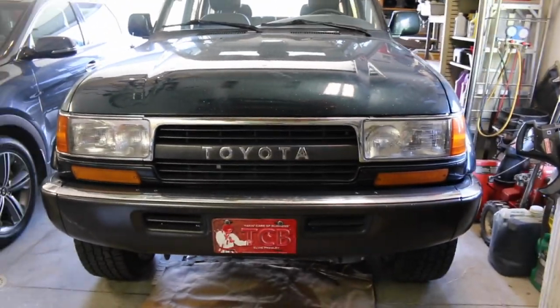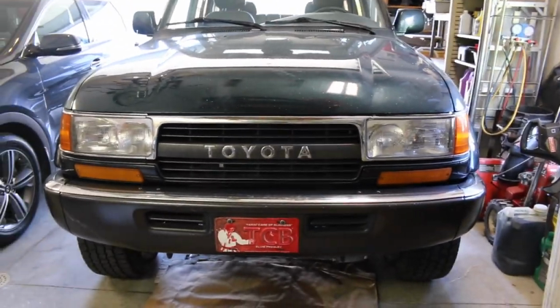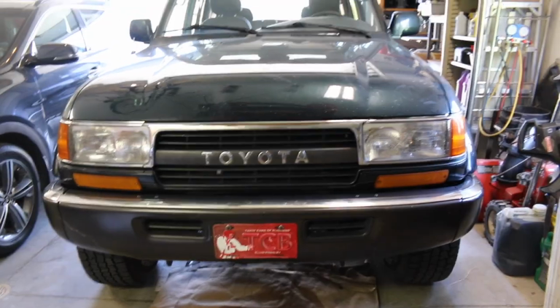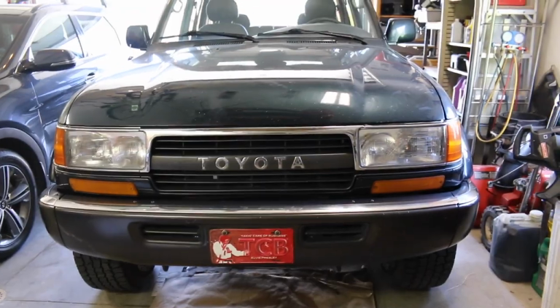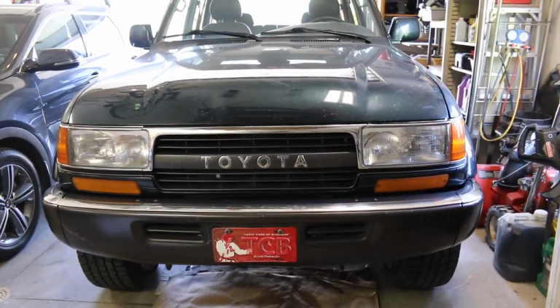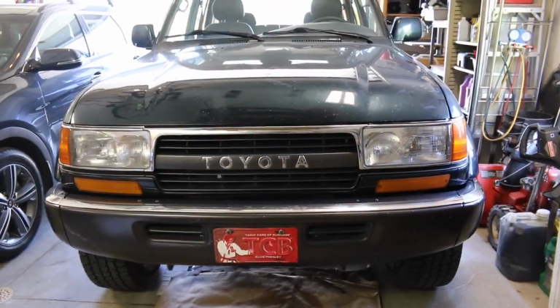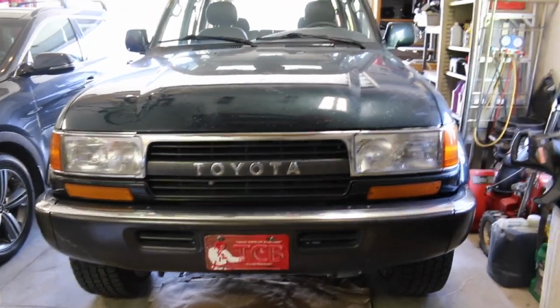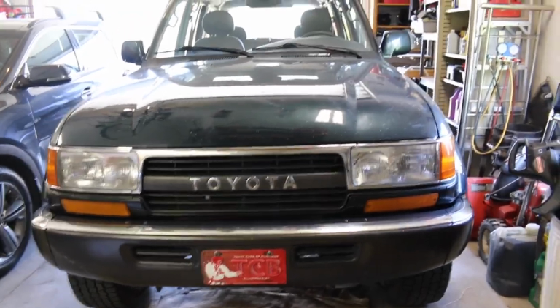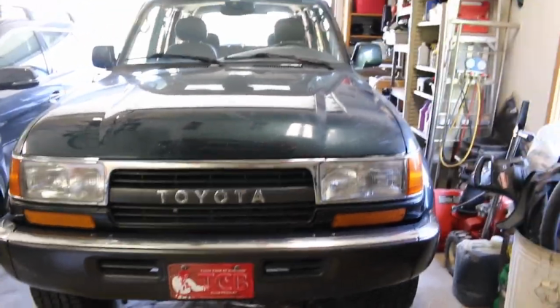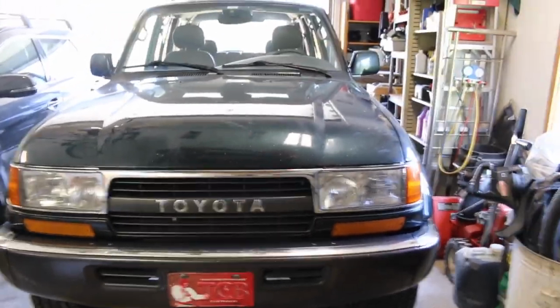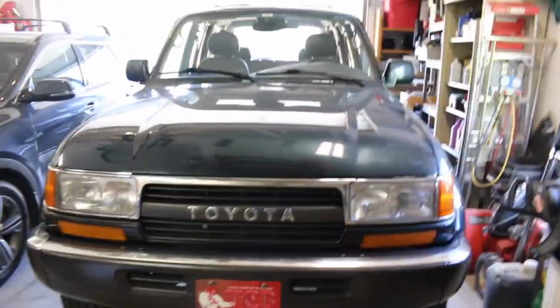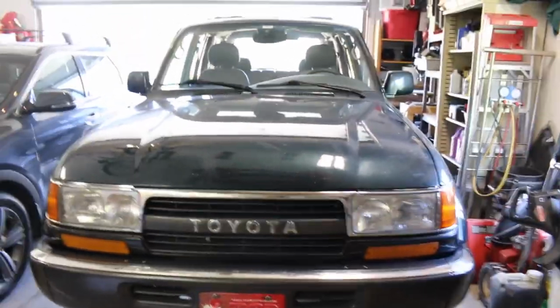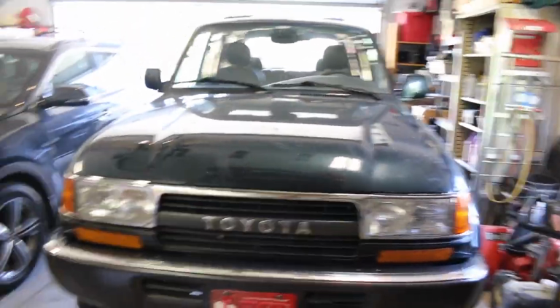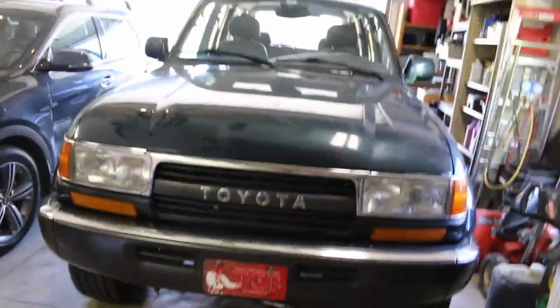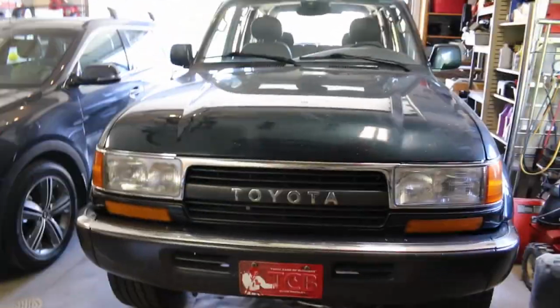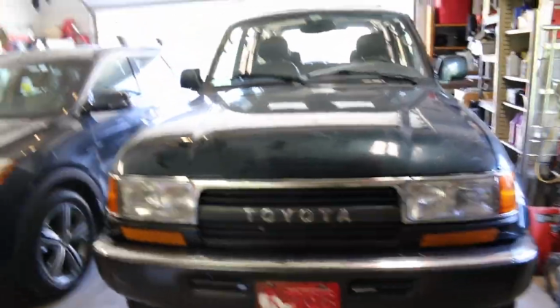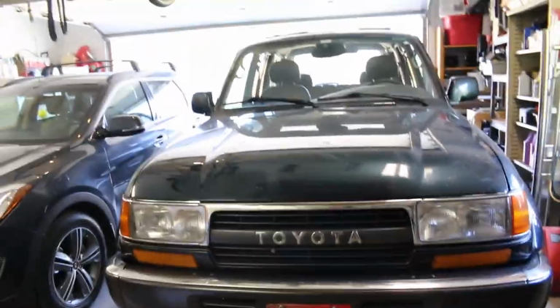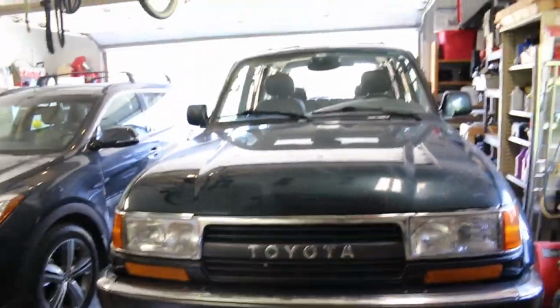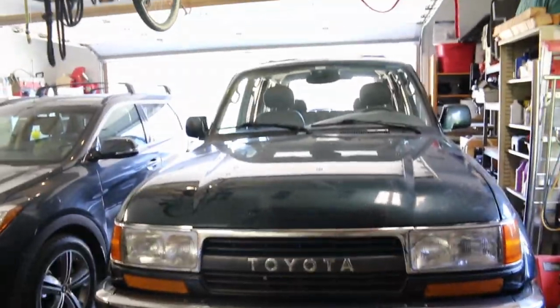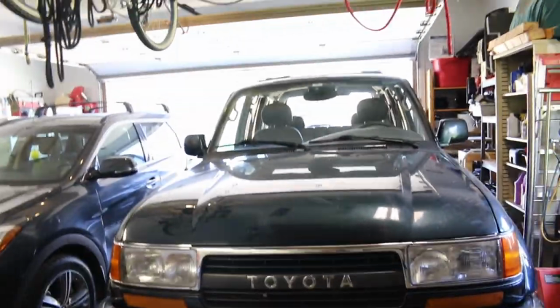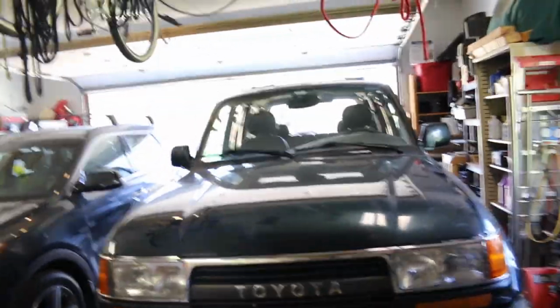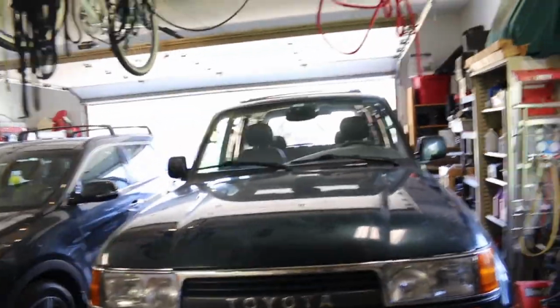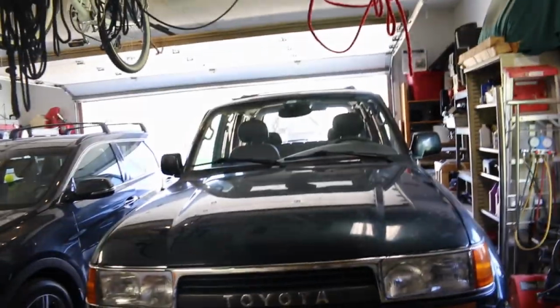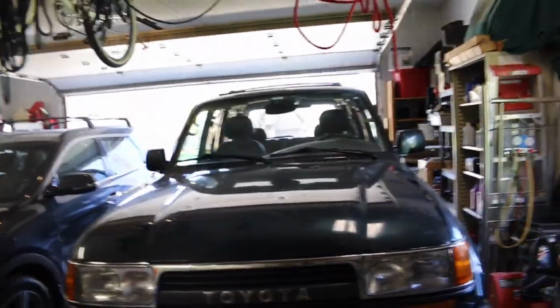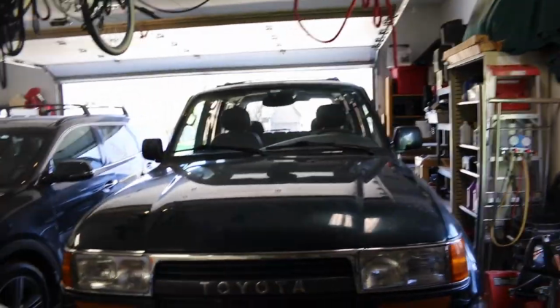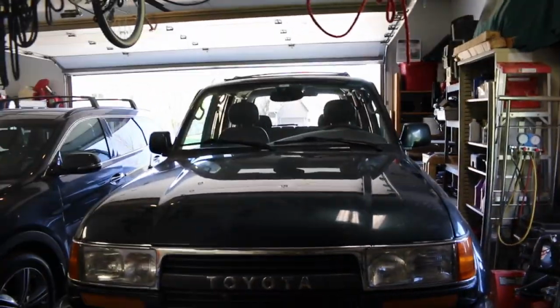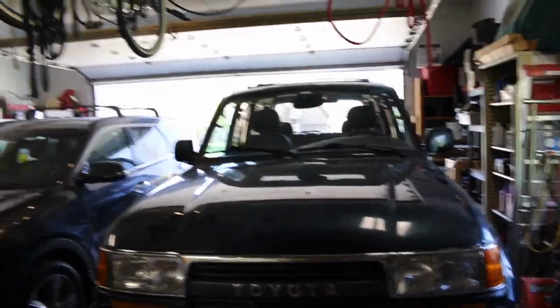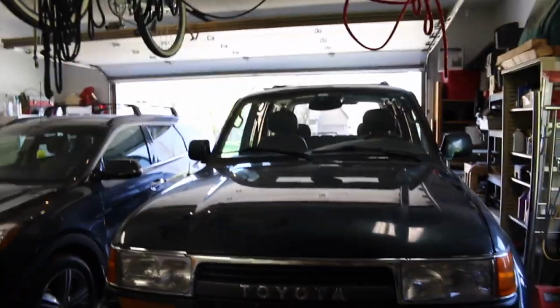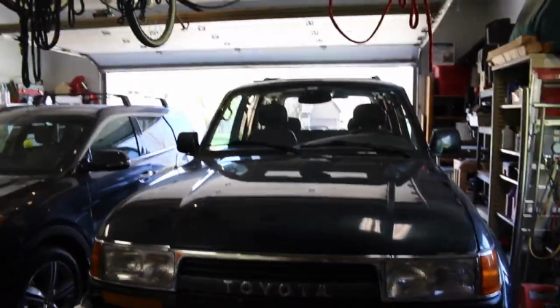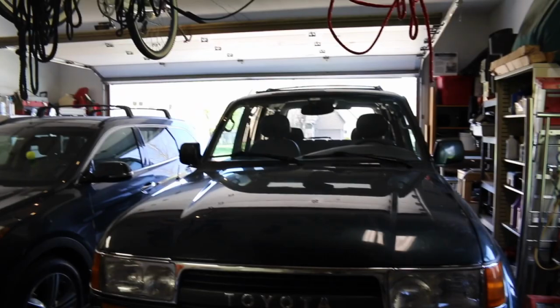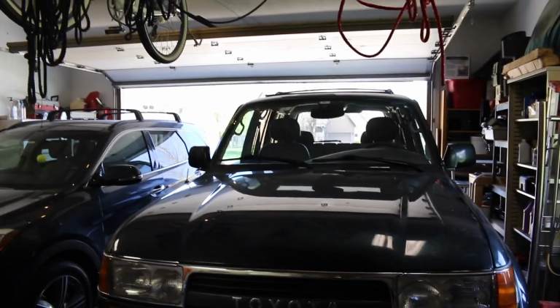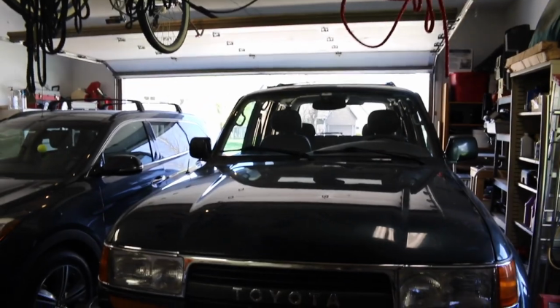Ever since then, this thing has been running incredibly strong. Gets eight miles per gallon, but it's been a very nice truck — it's my dad's daily driver.